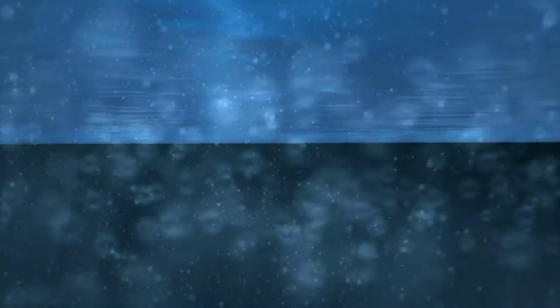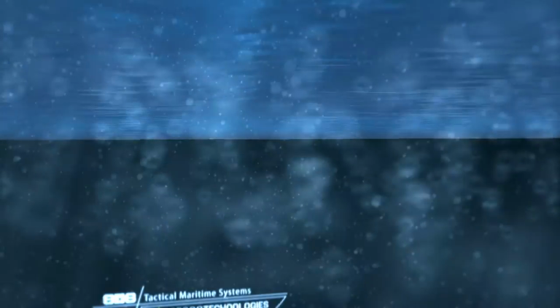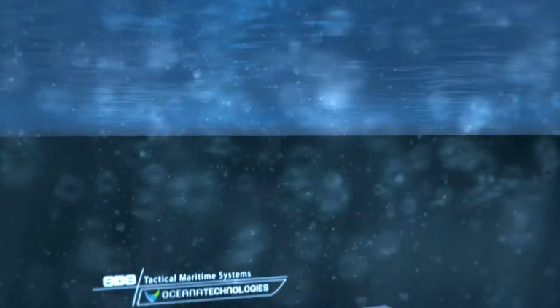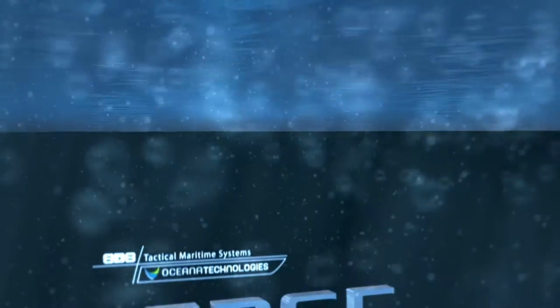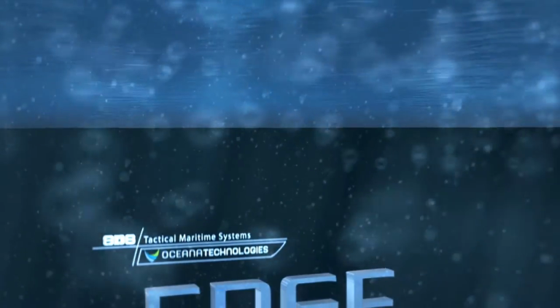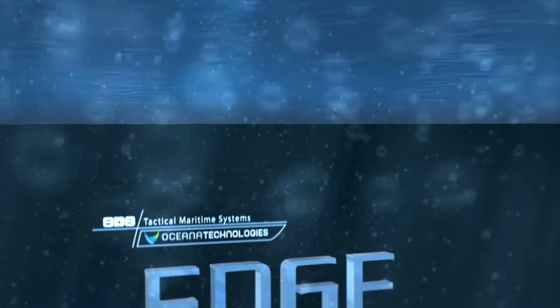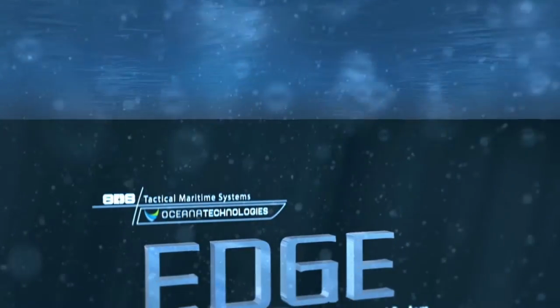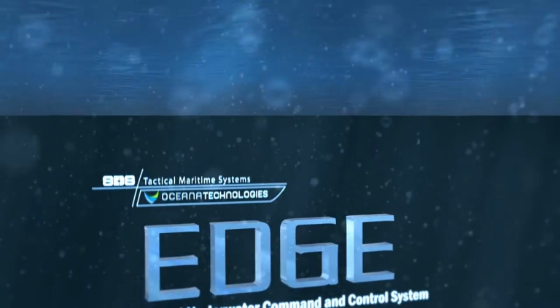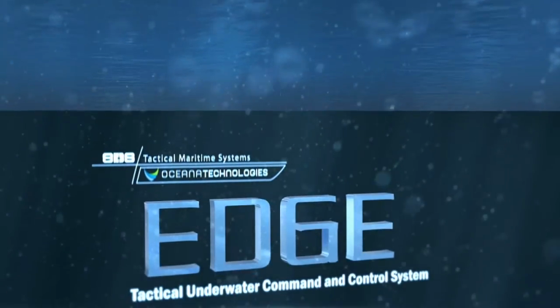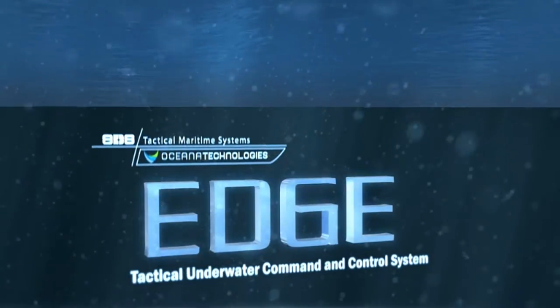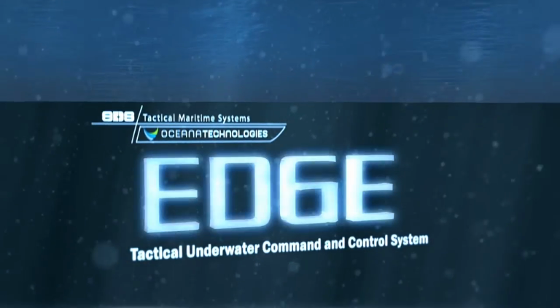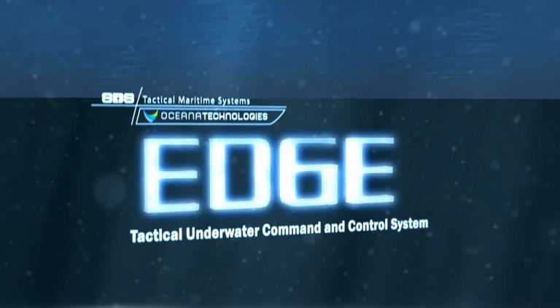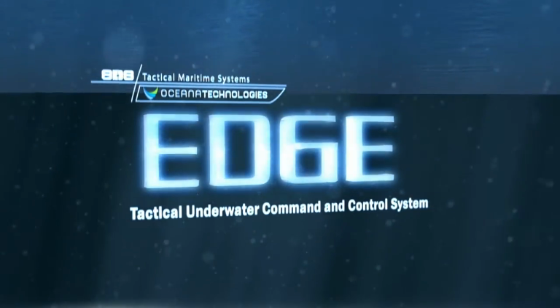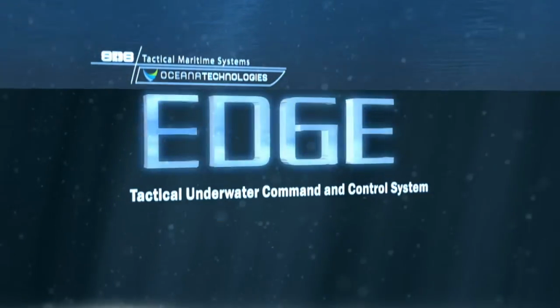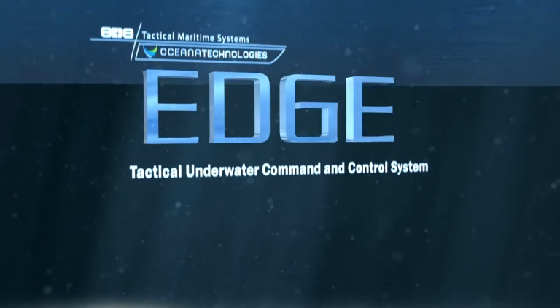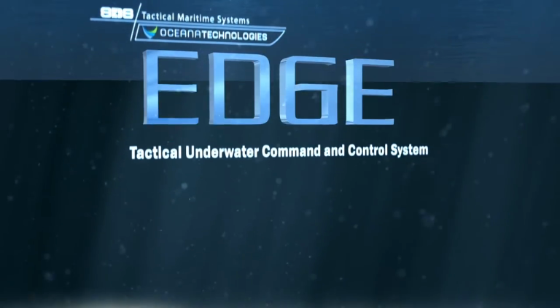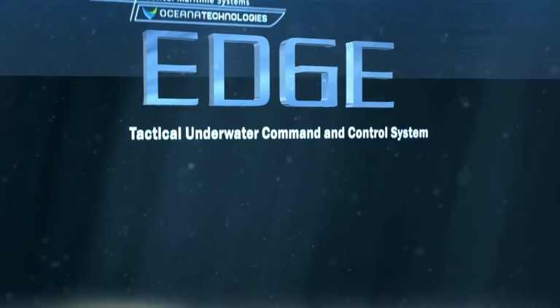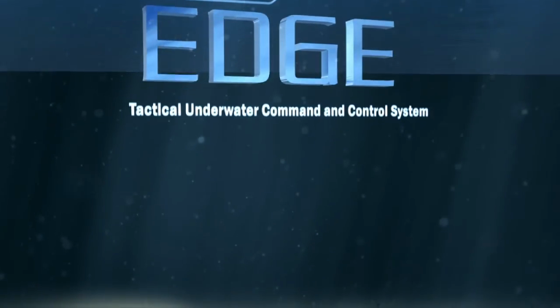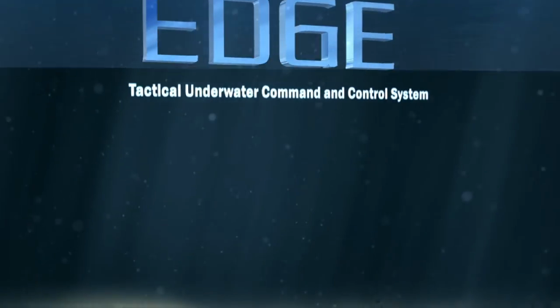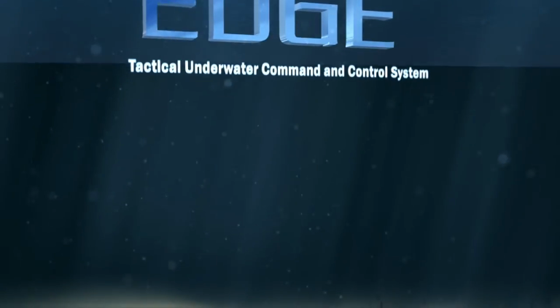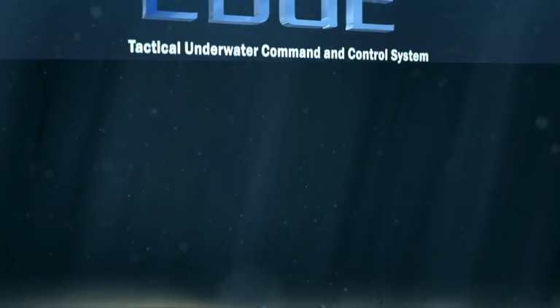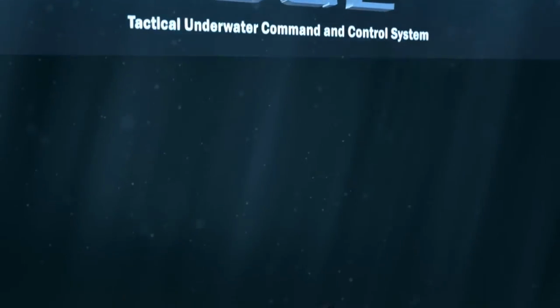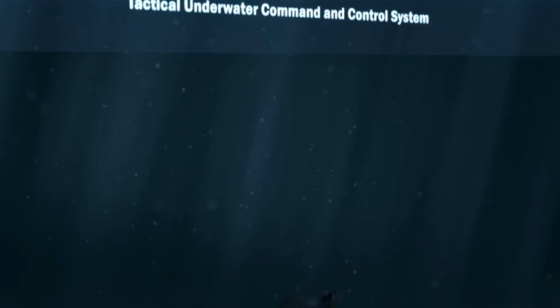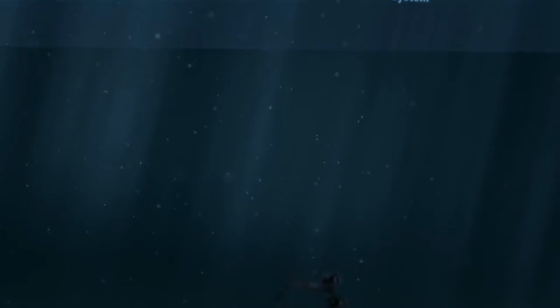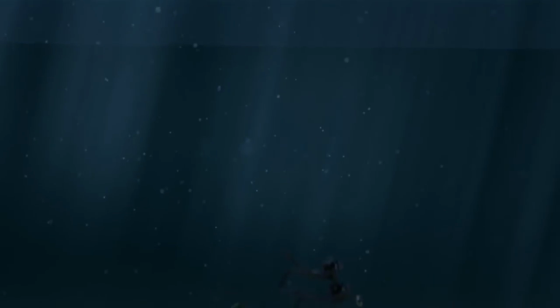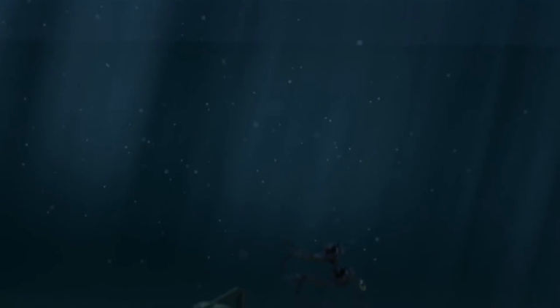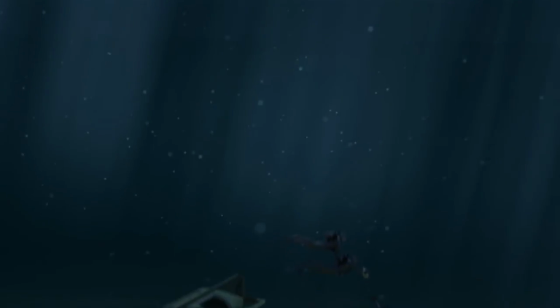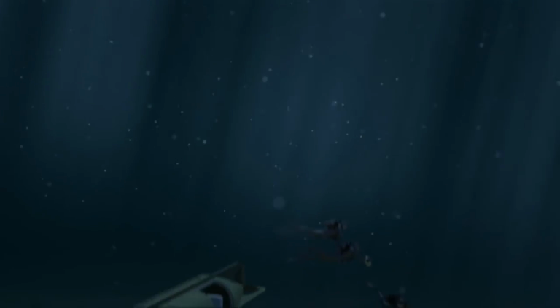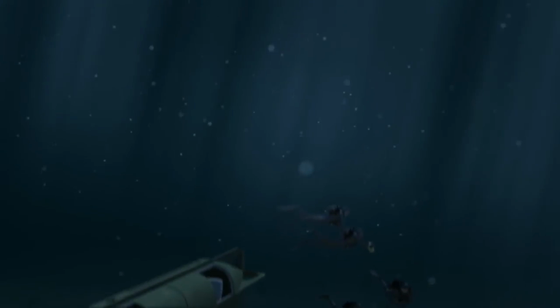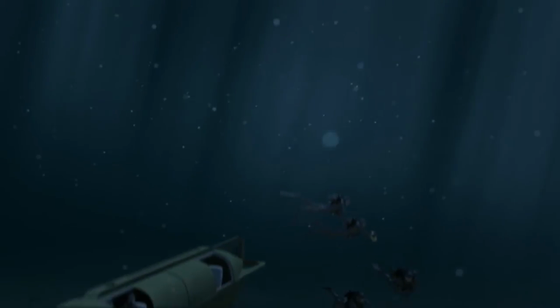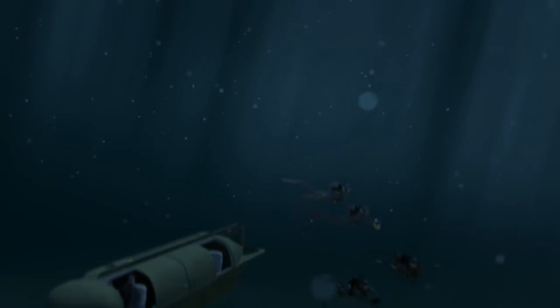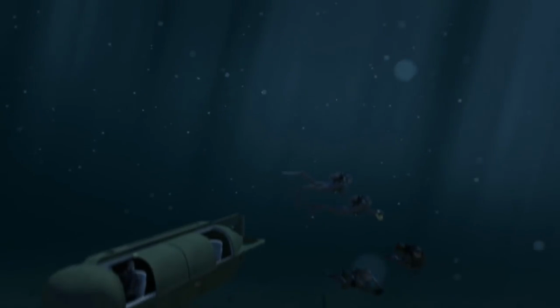Oceana Technologies introduces EDGE, the first tactical underwater command and control system.